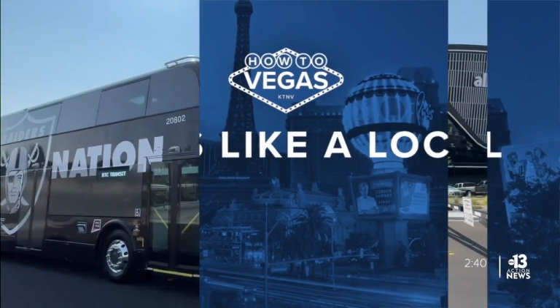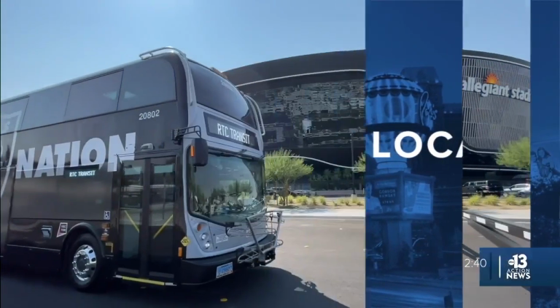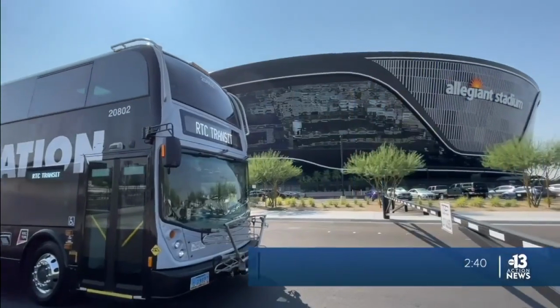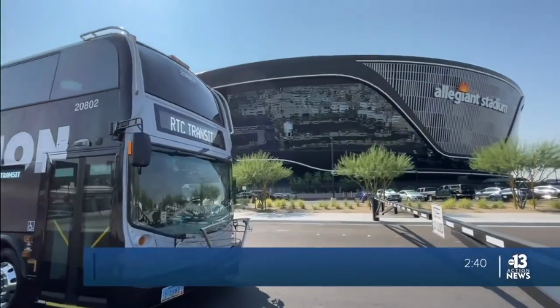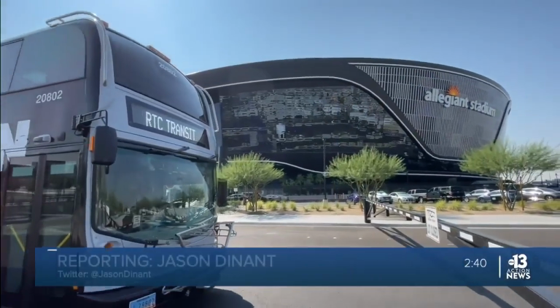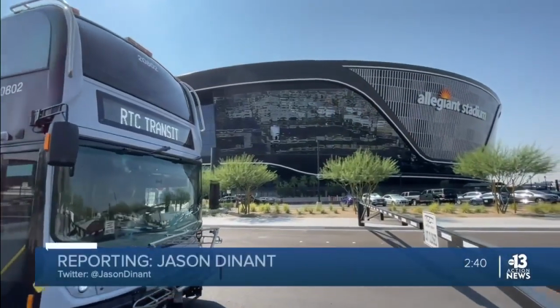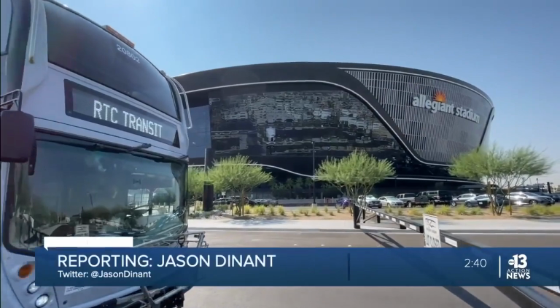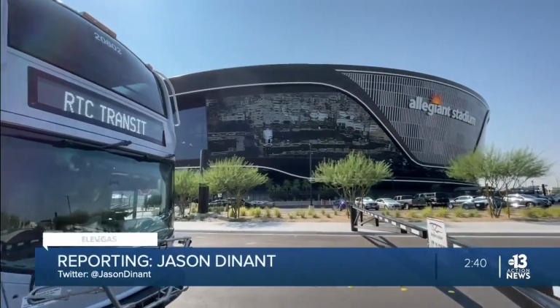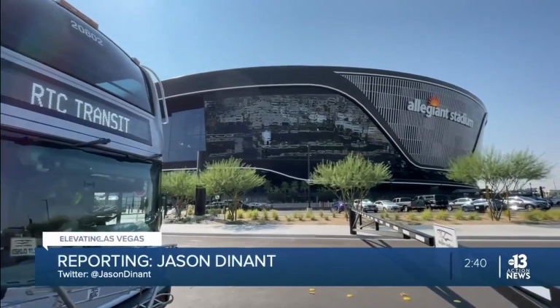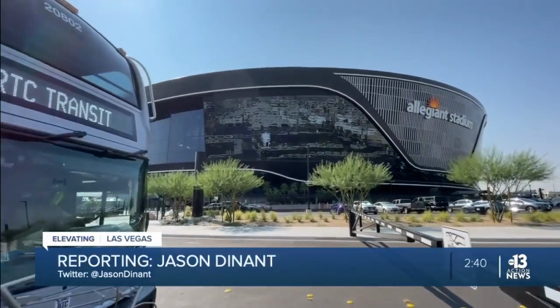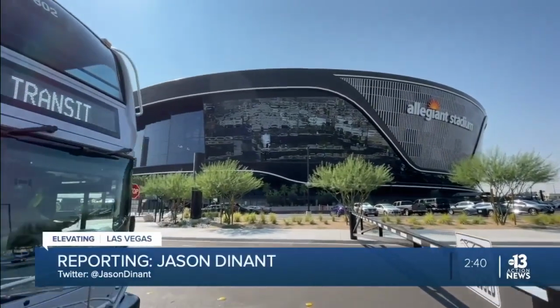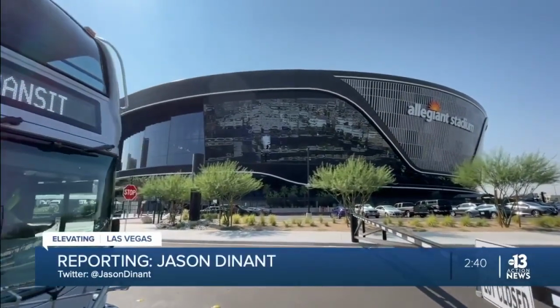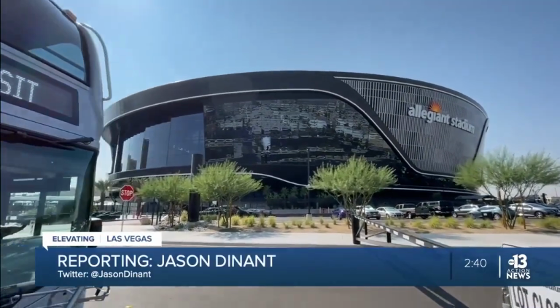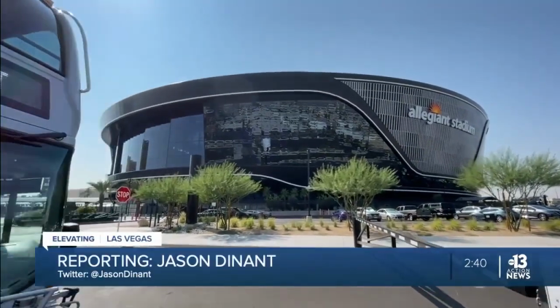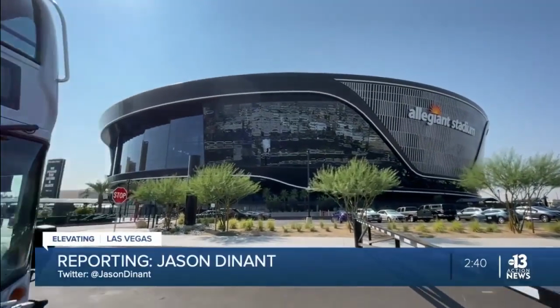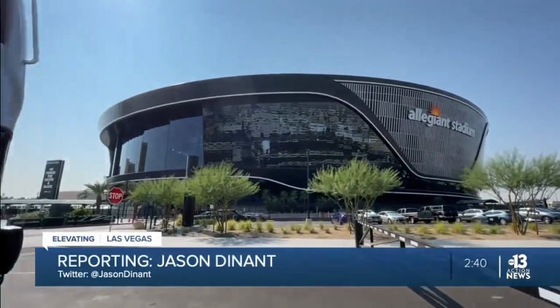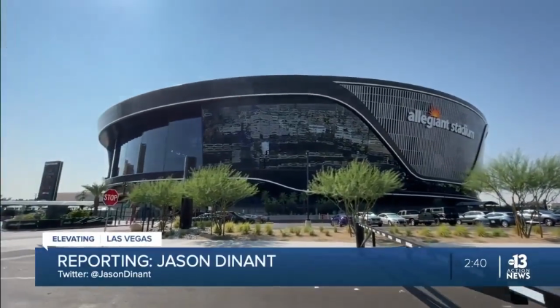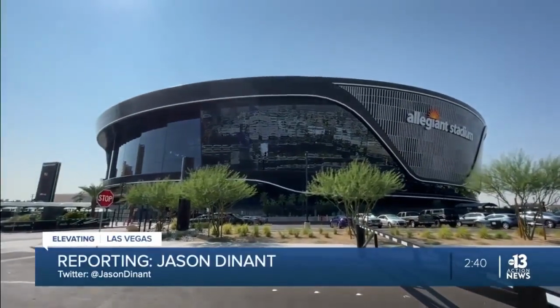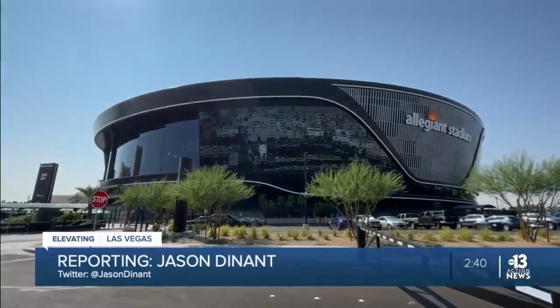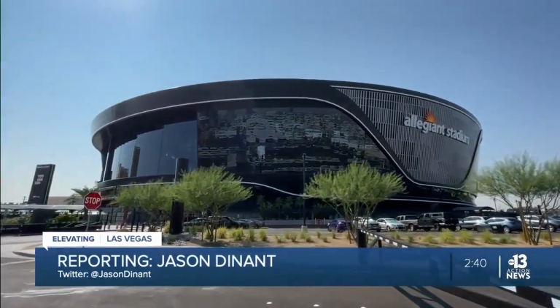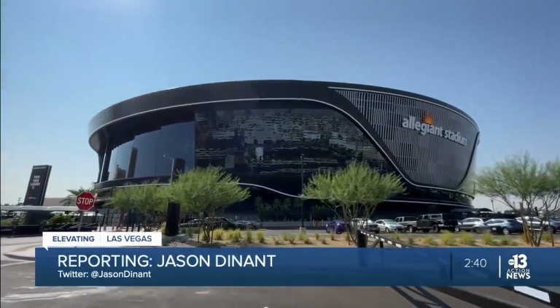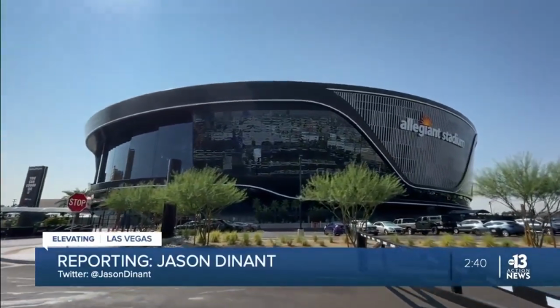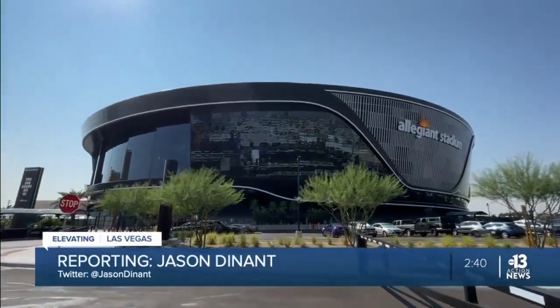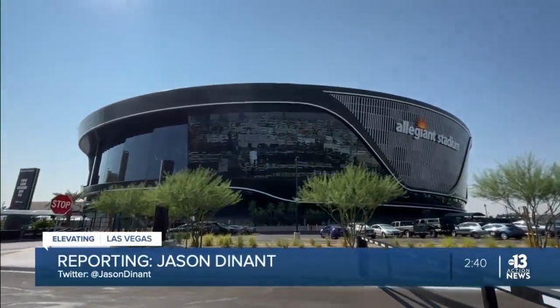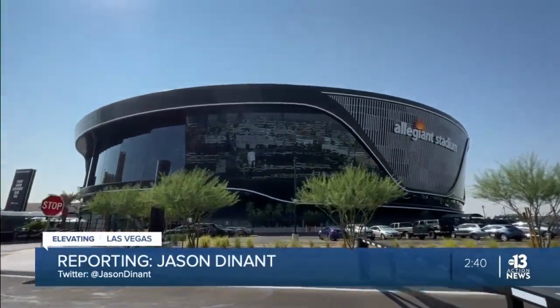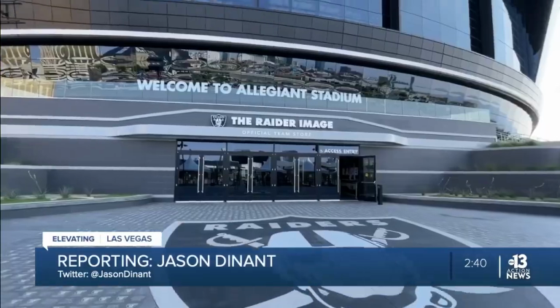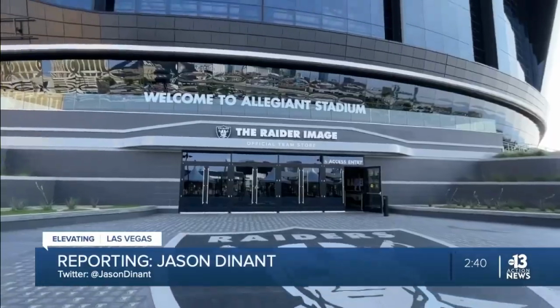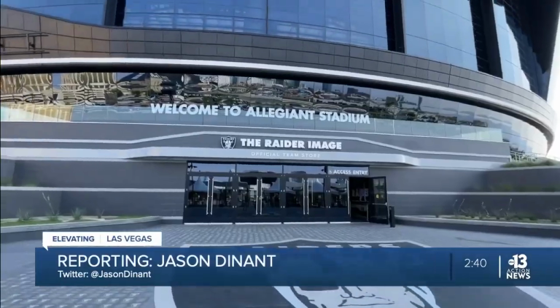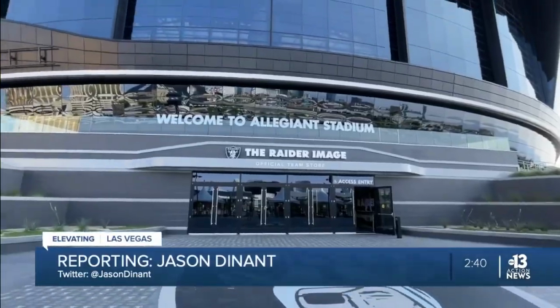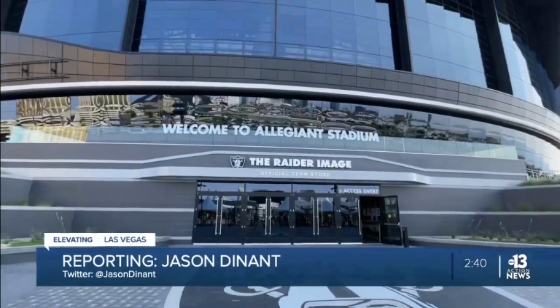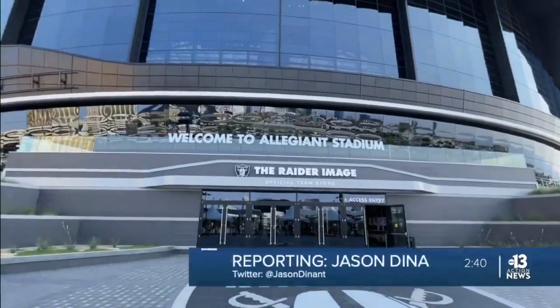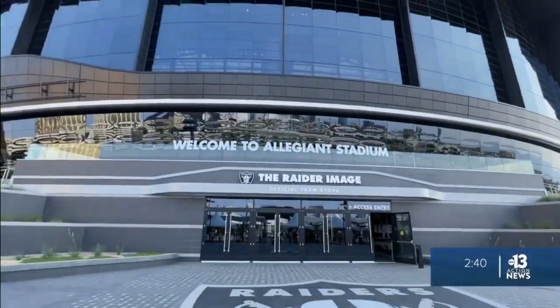You got to Allegiant Stadium. Now let's head inside as I show you how to Raider Like a Local on game day.